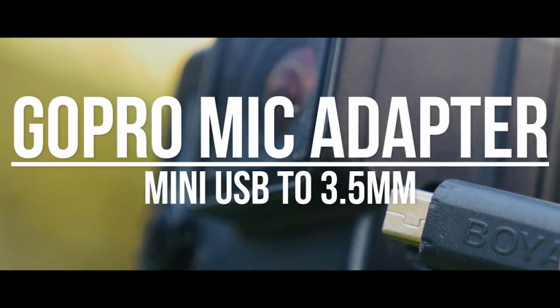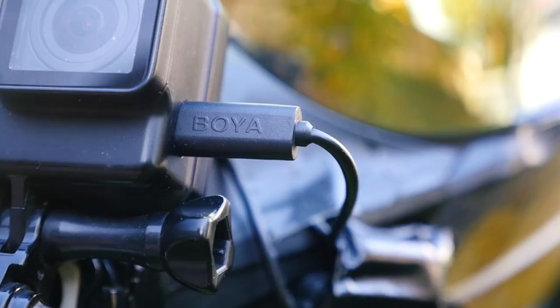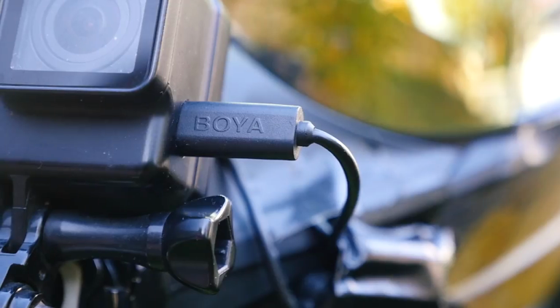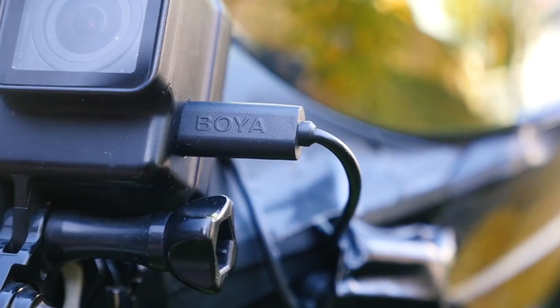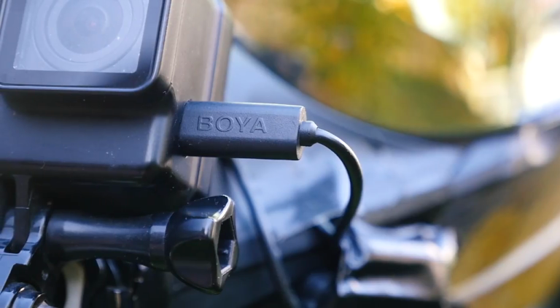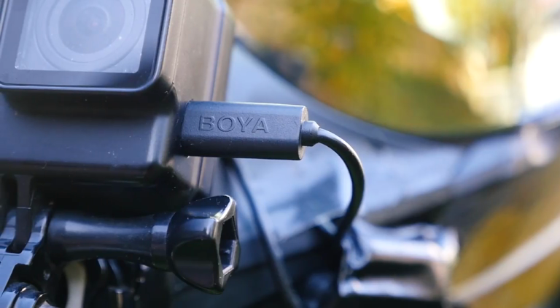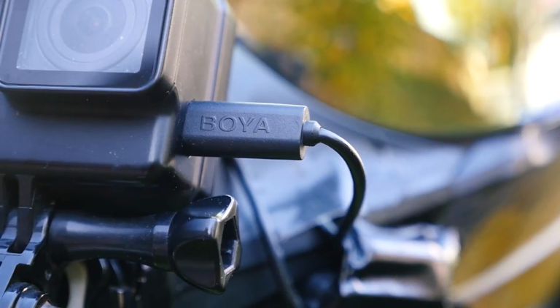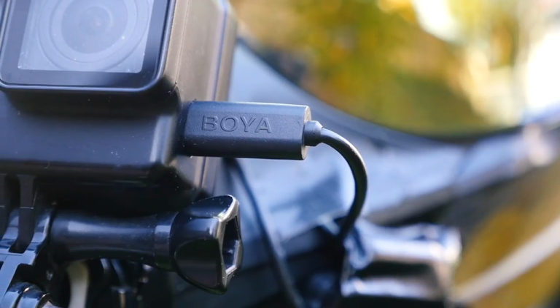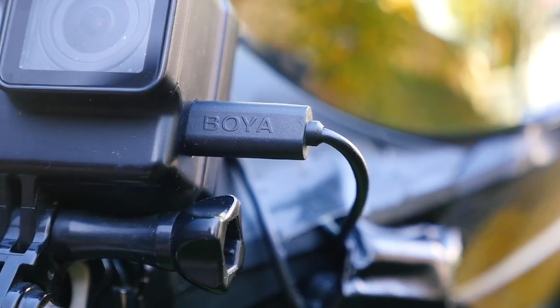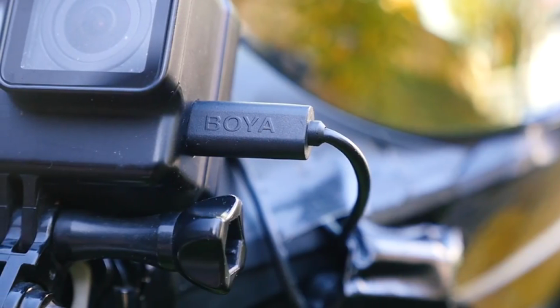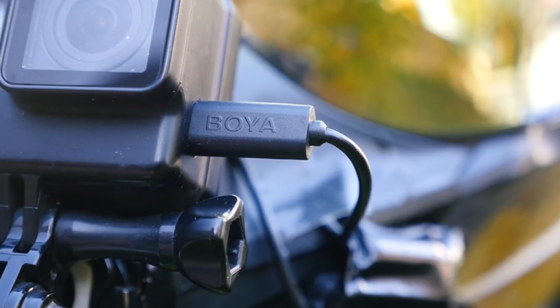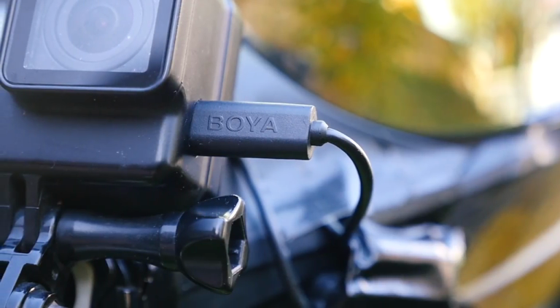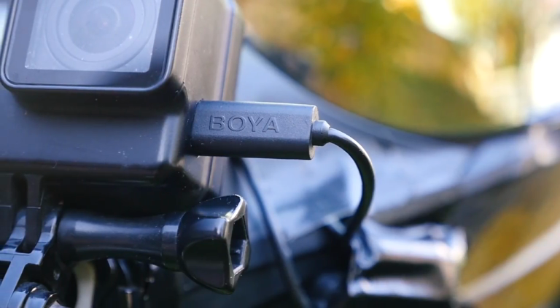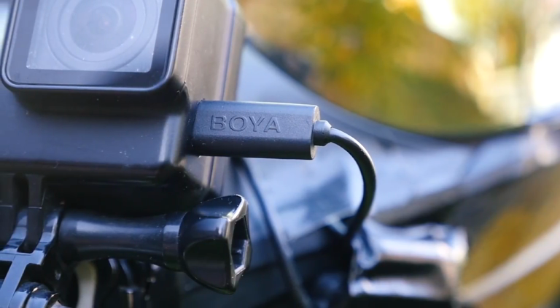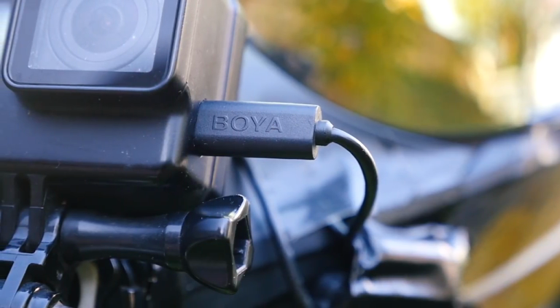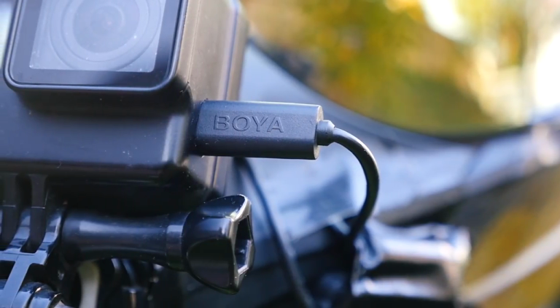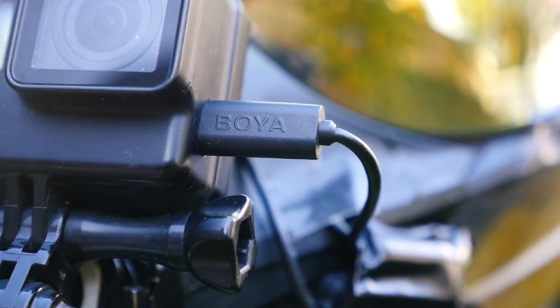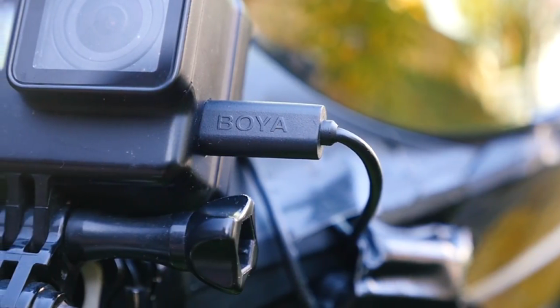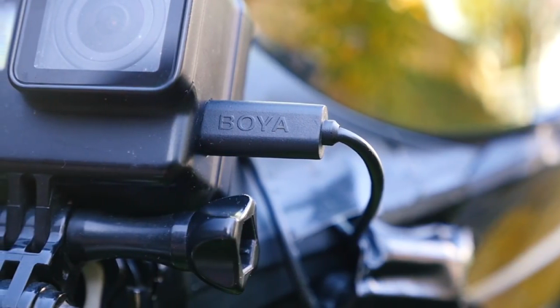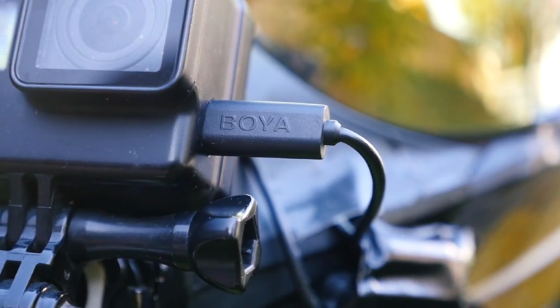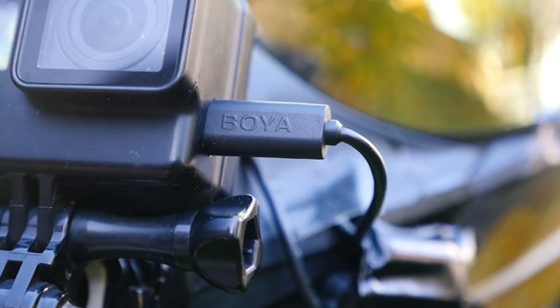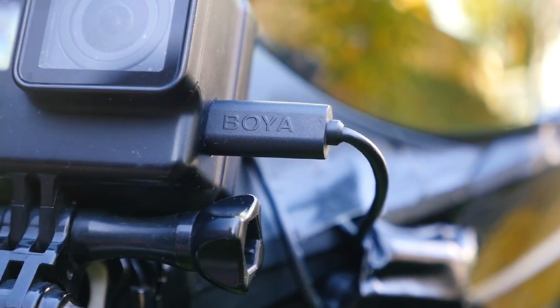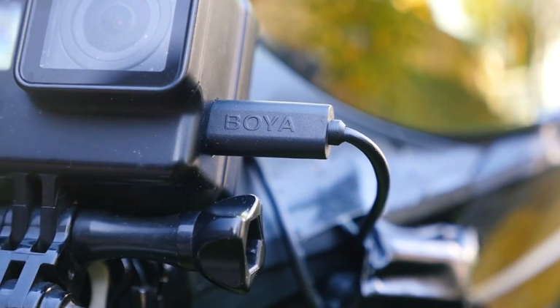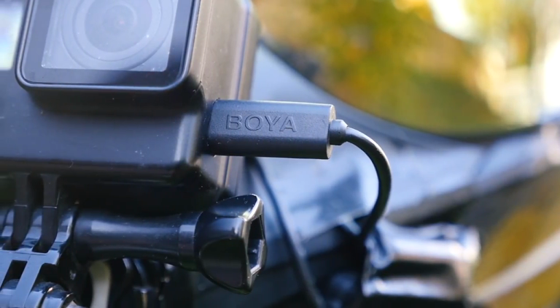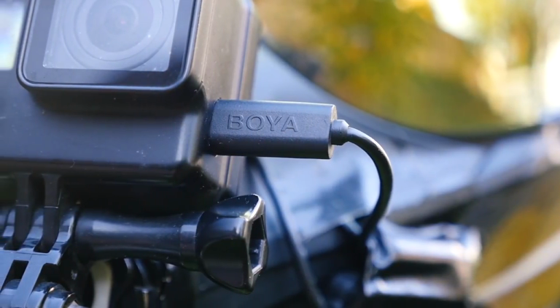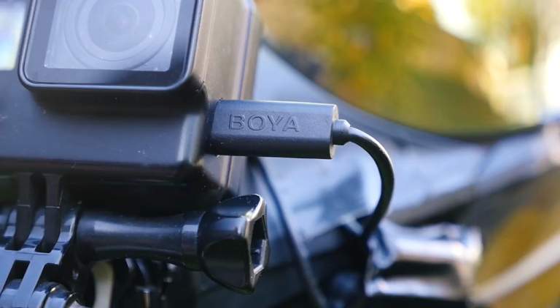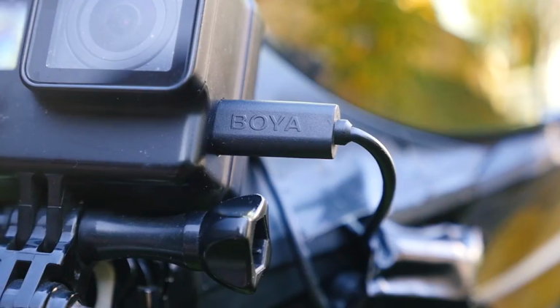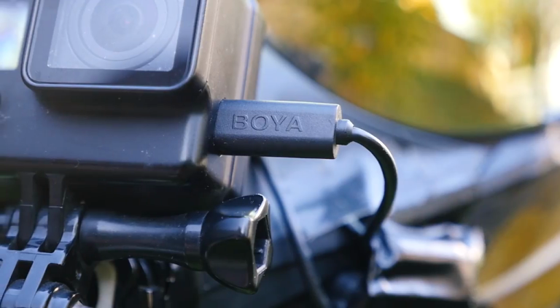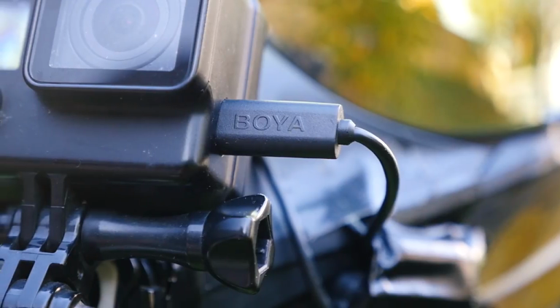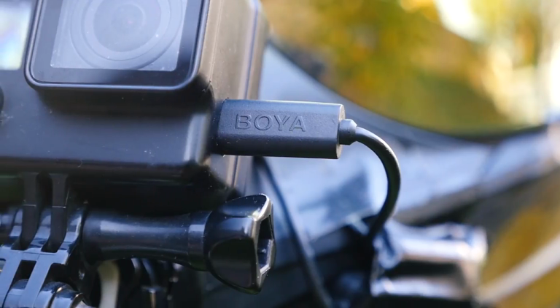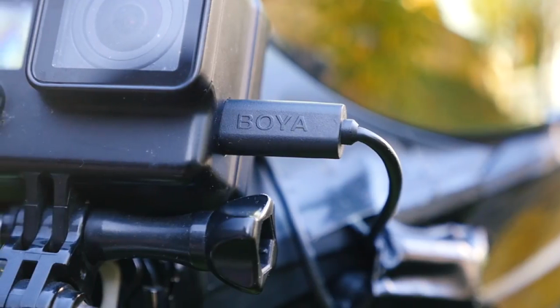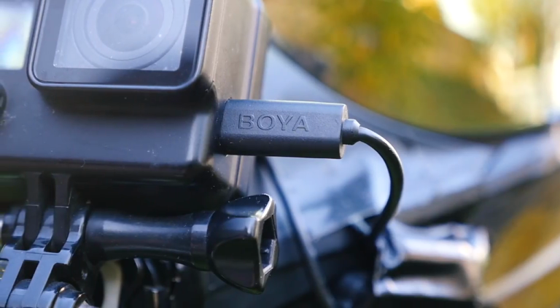I bought this adapter on eBay for a few bucks, and there really isn't much more to it. It's an adapter. It adapts.